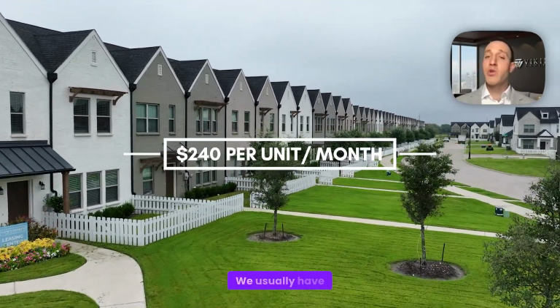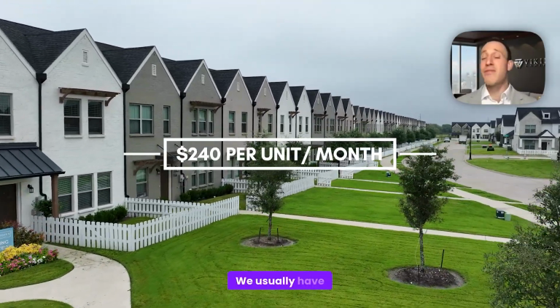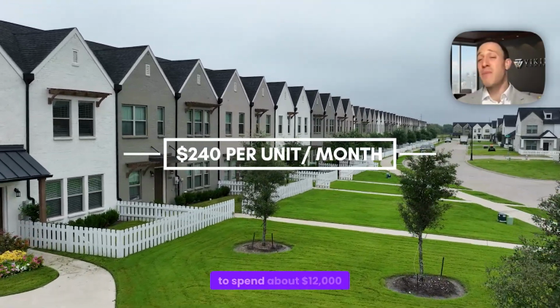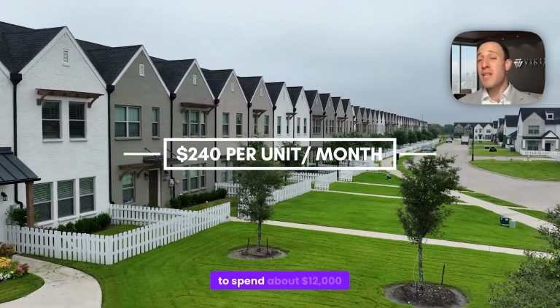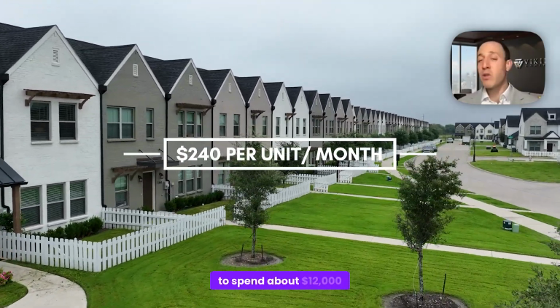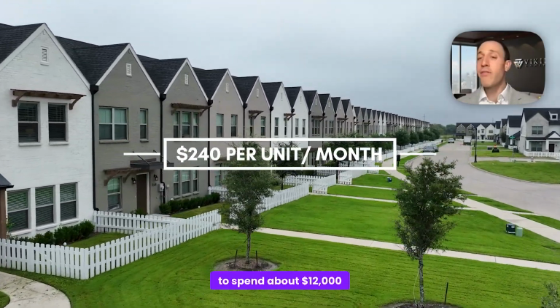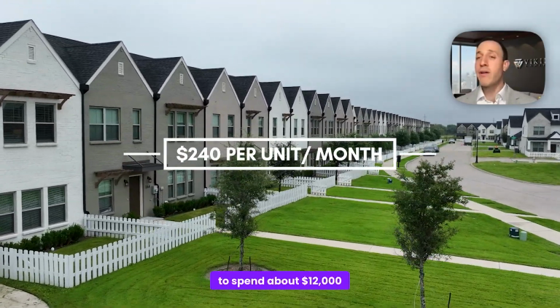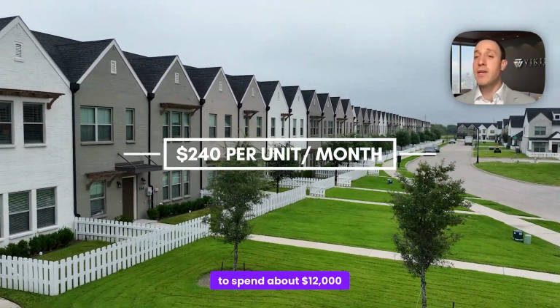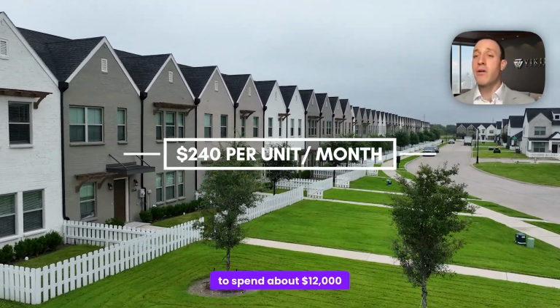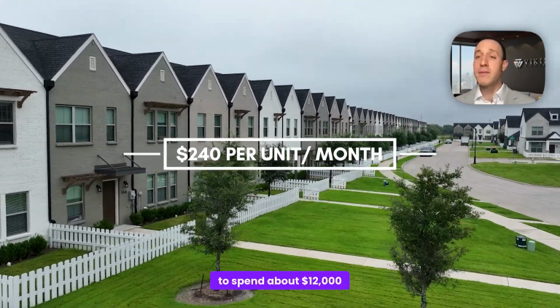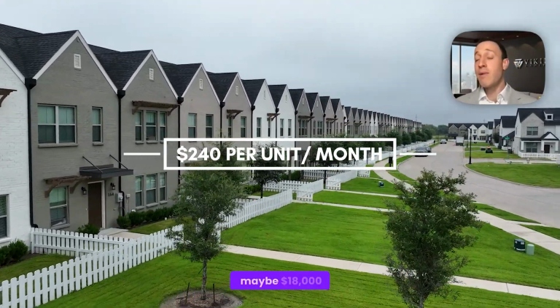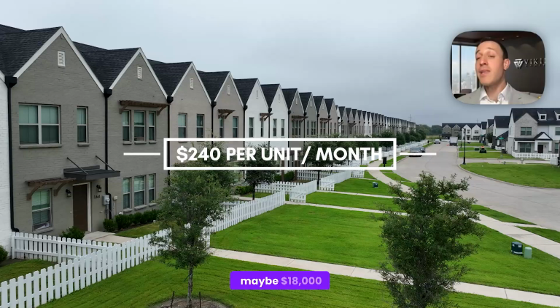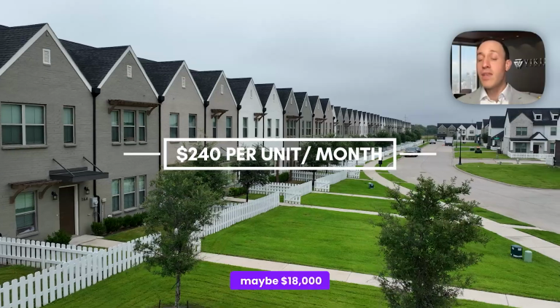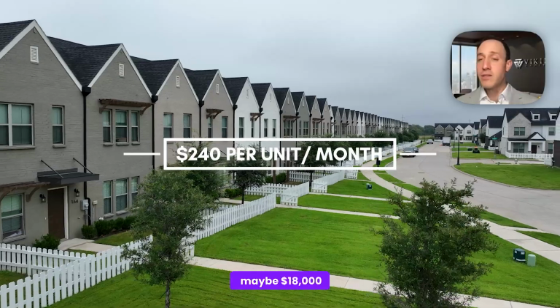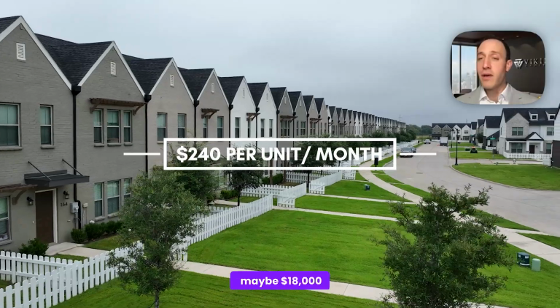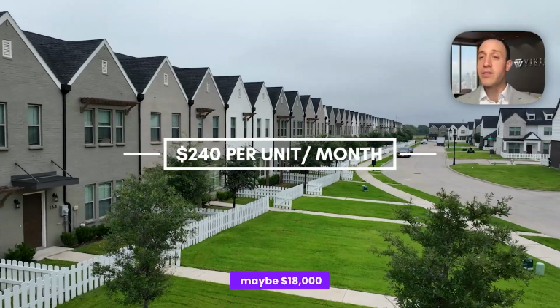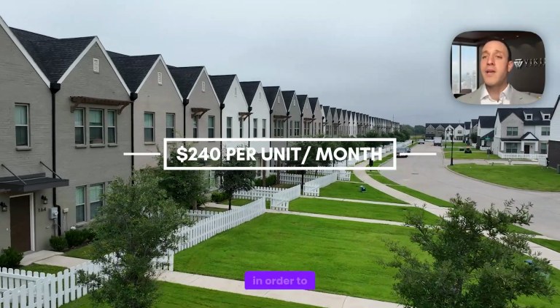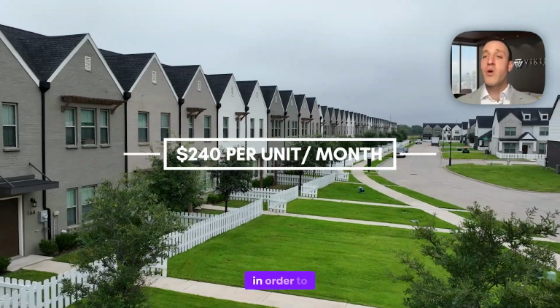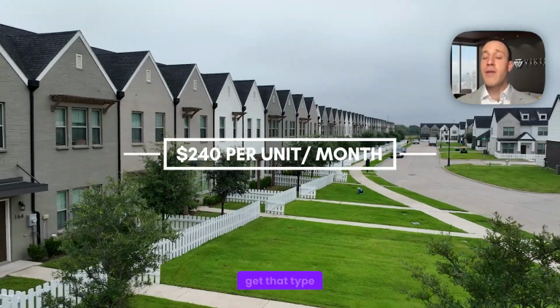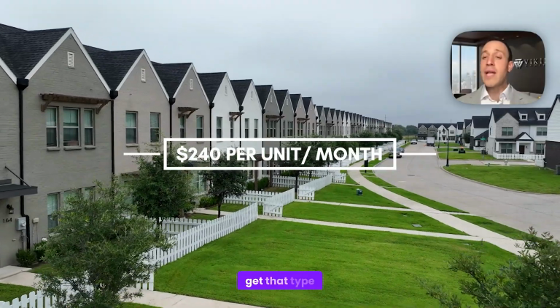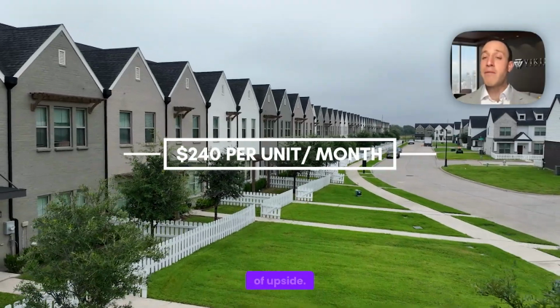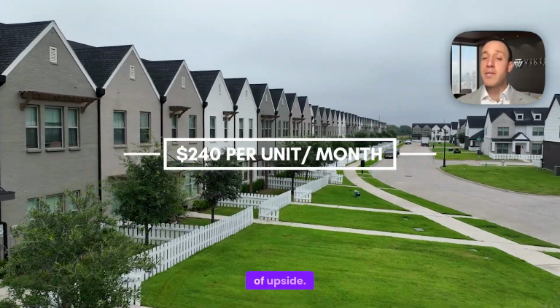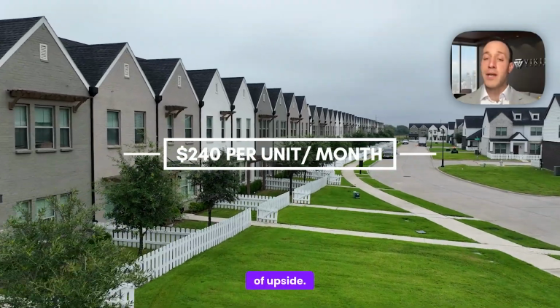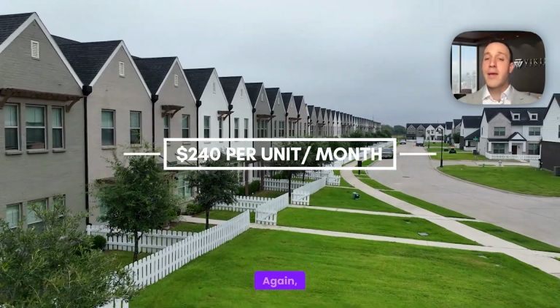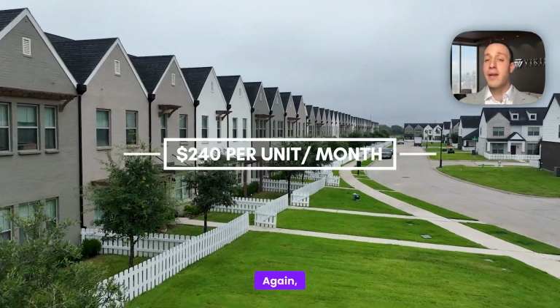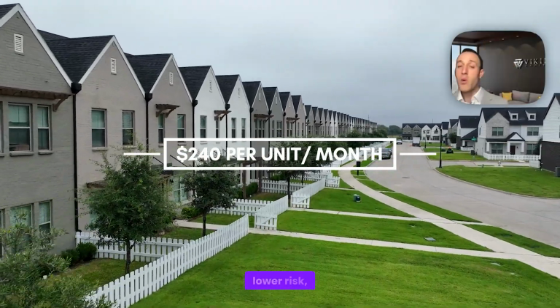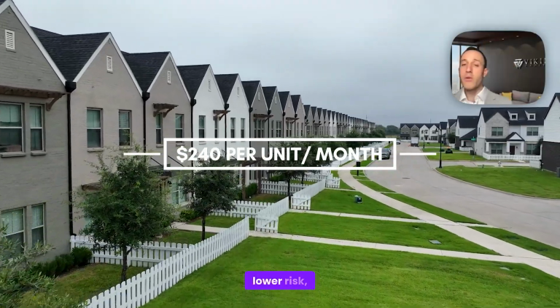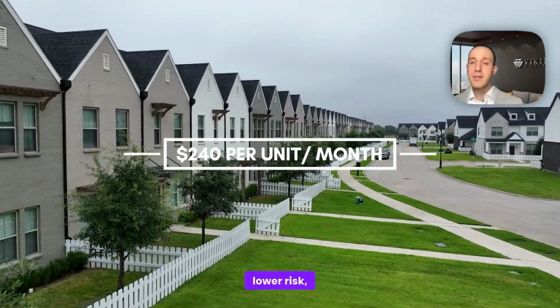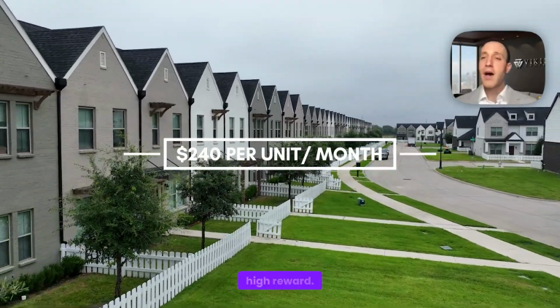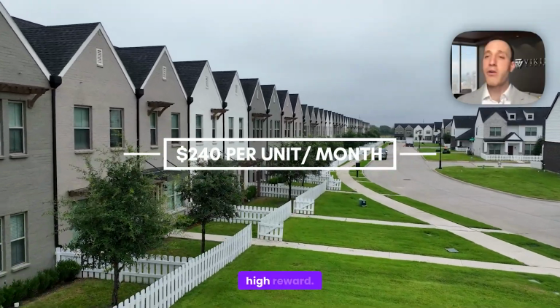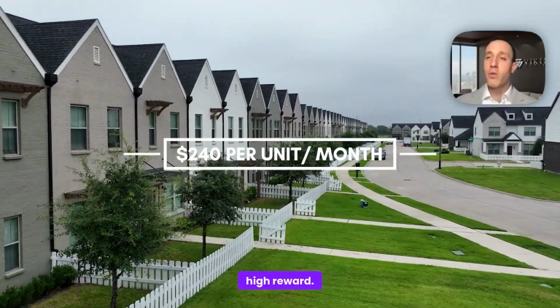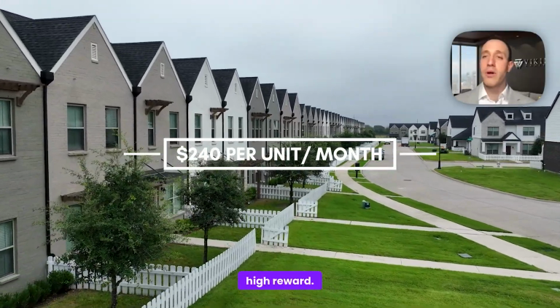We usually have to spend about $12,000 to $18,000 in order to get that type of upside. Again, lower risk, higher reward — and that's what's so attractive here.